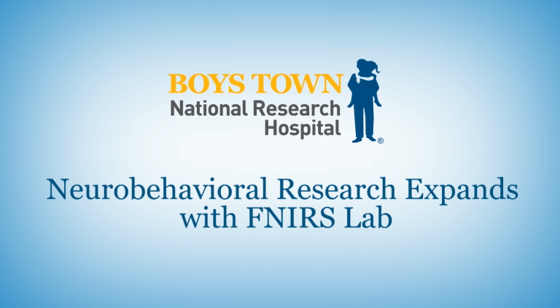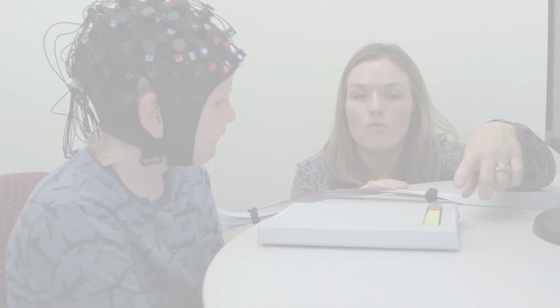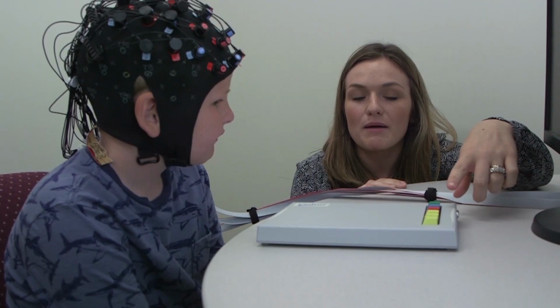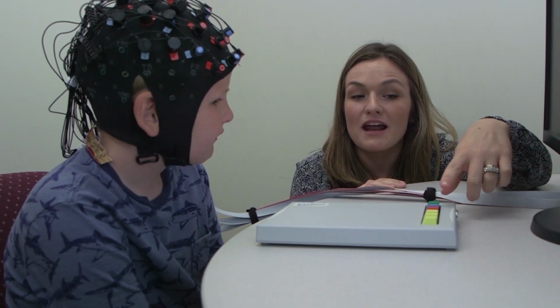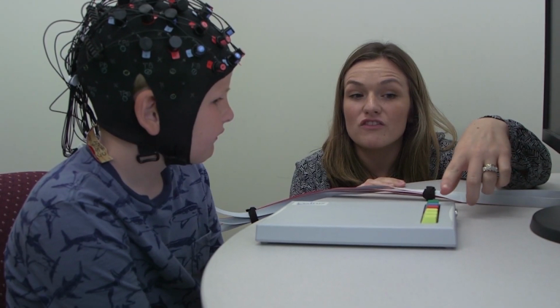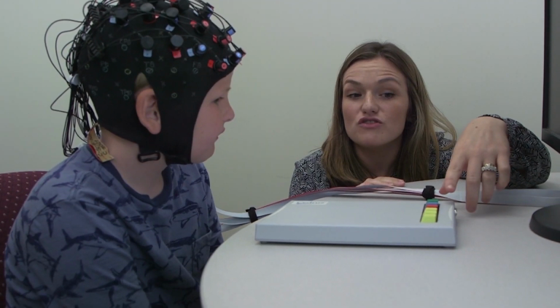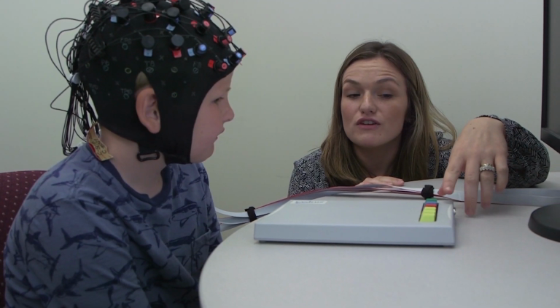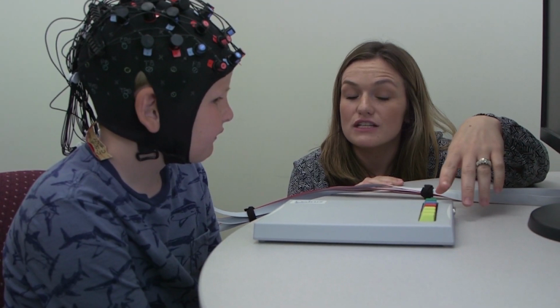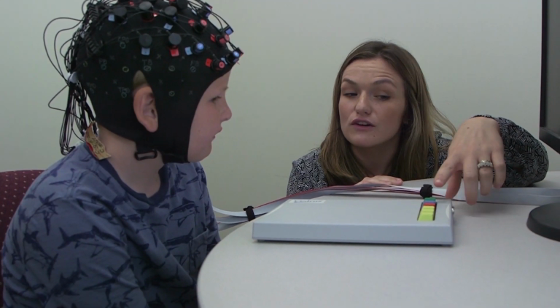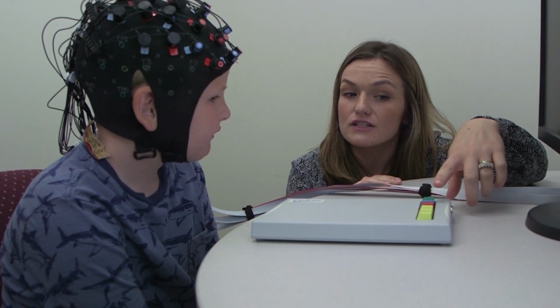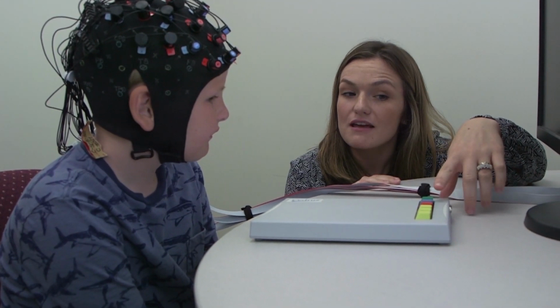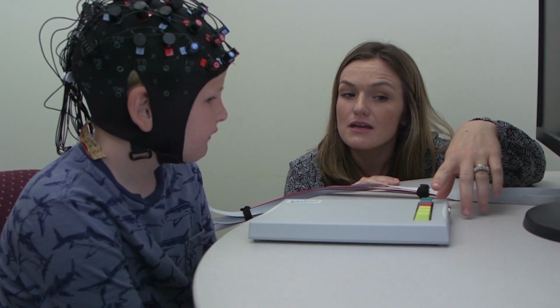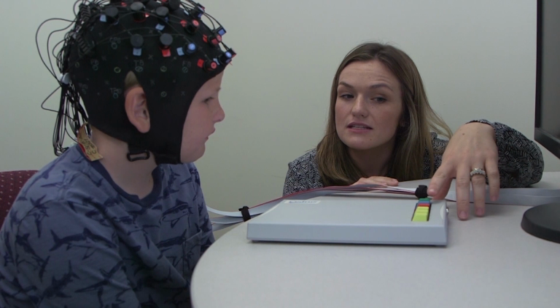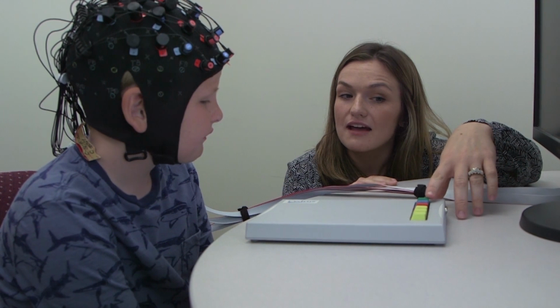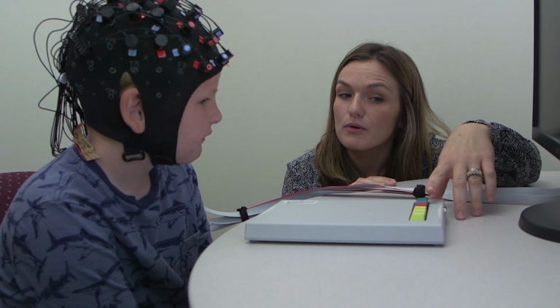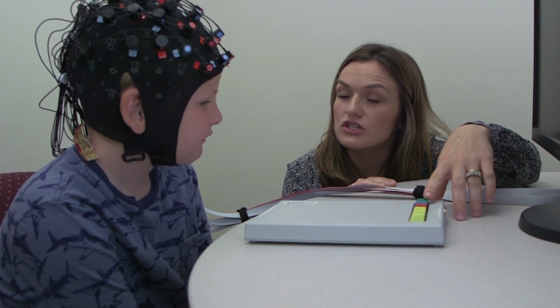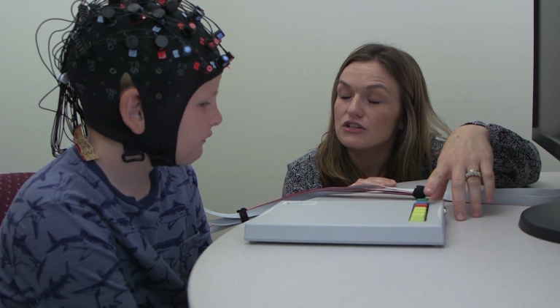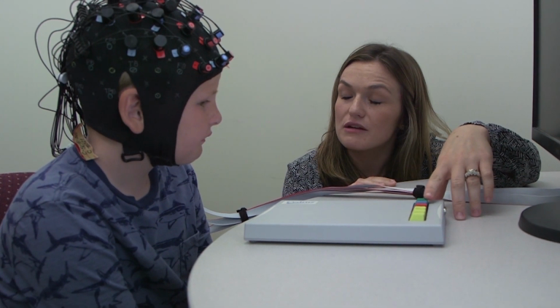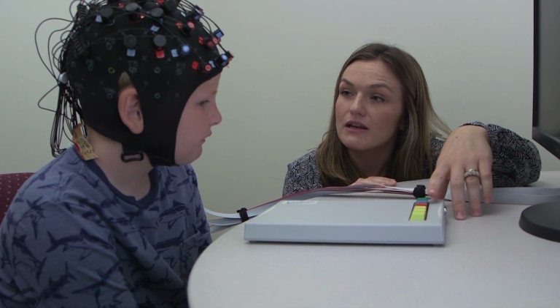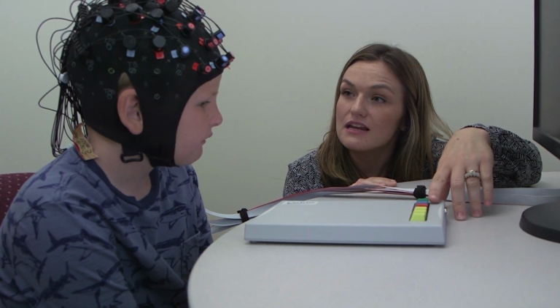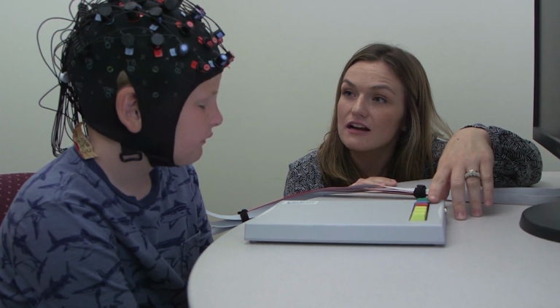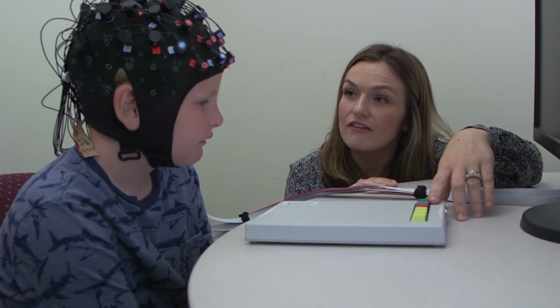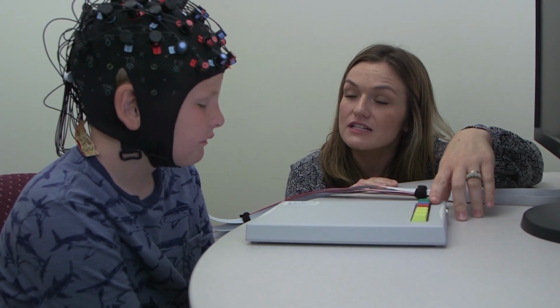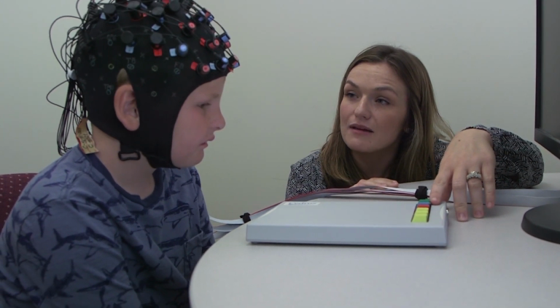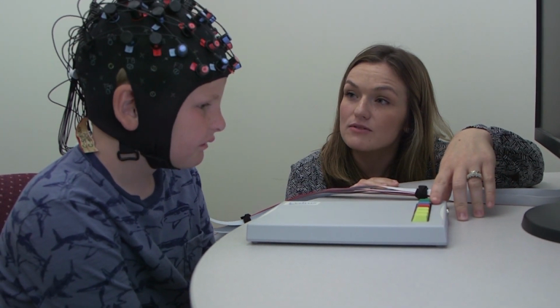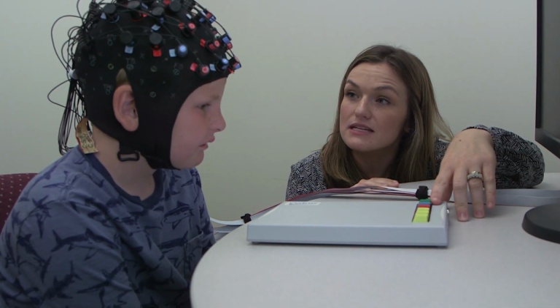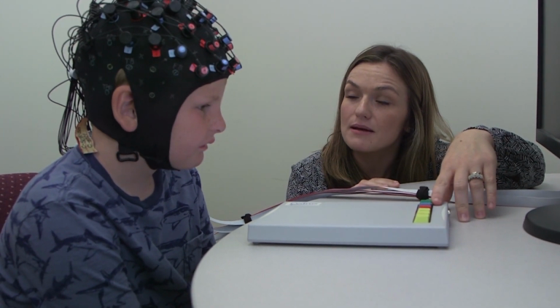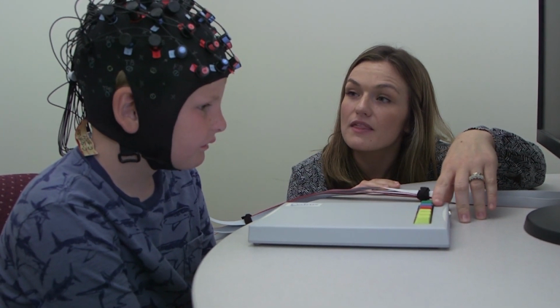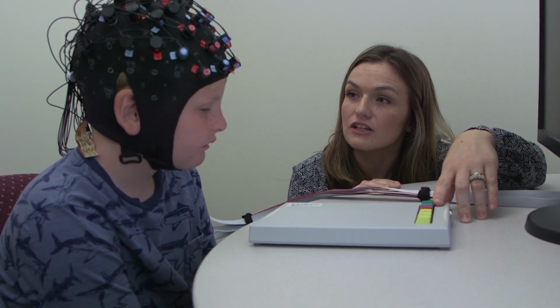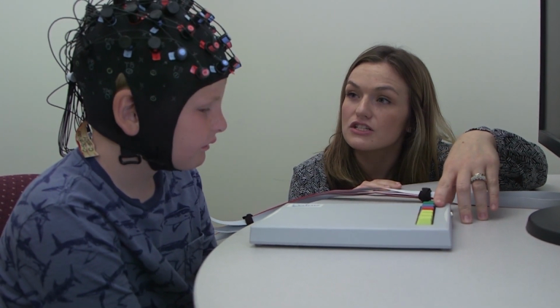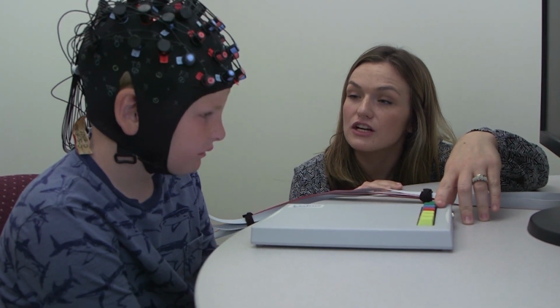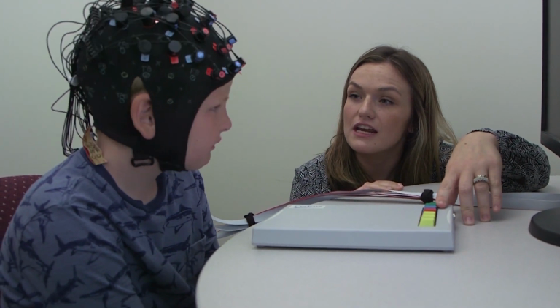What I'm going to have you do for this first game is push the screen button here every time you see something on the screen.